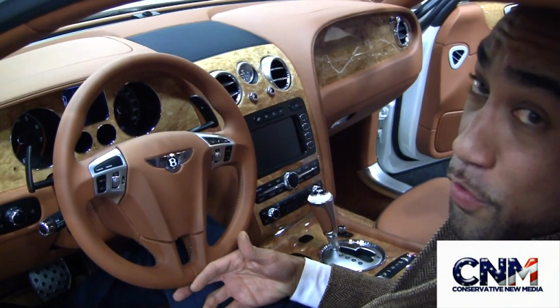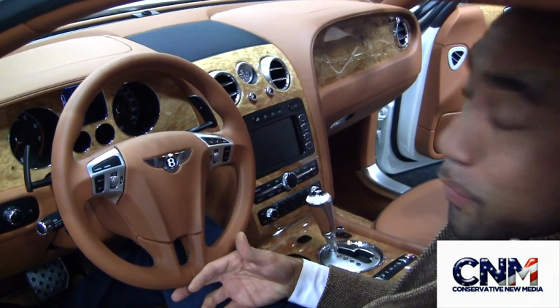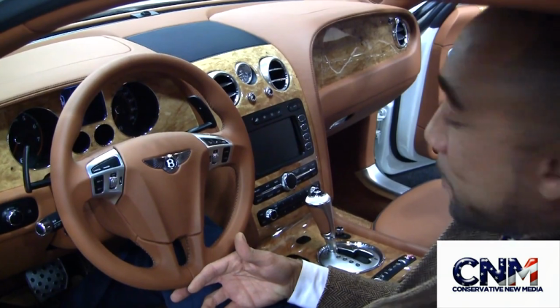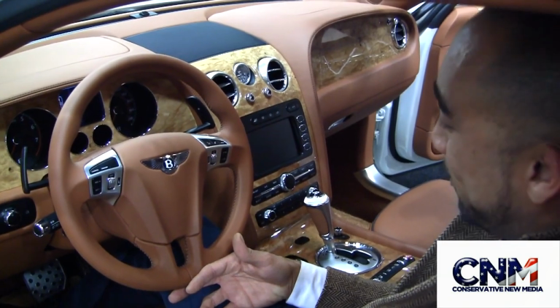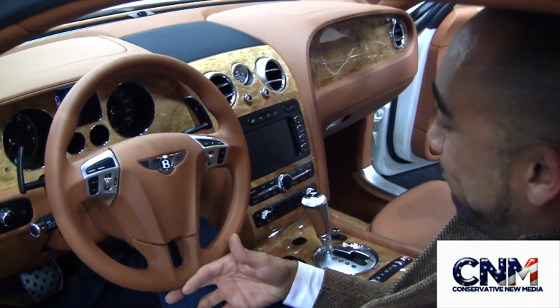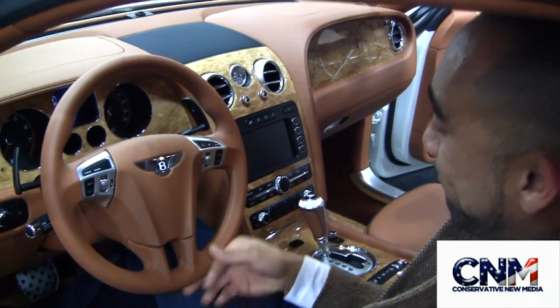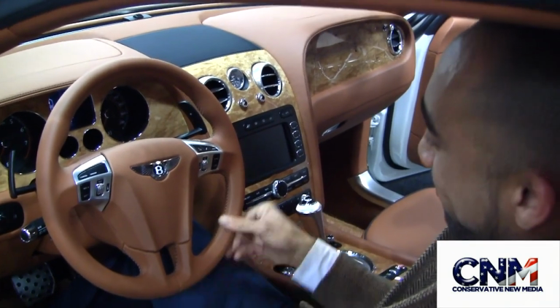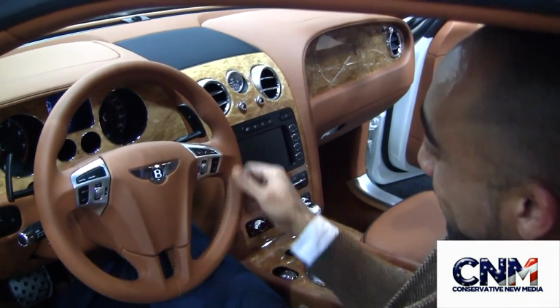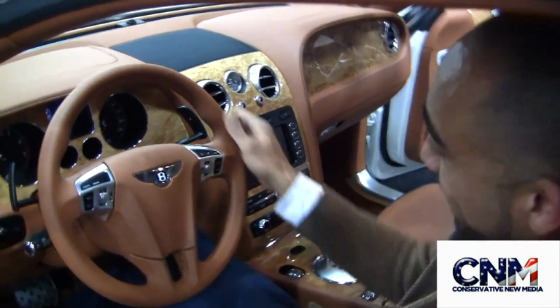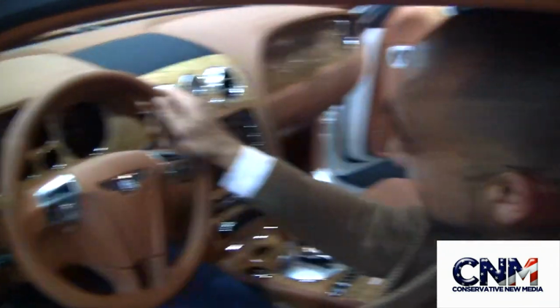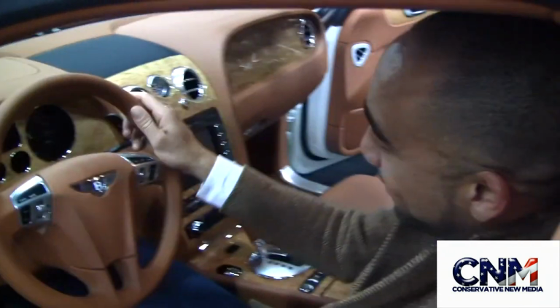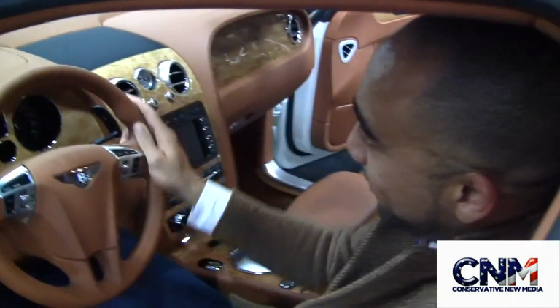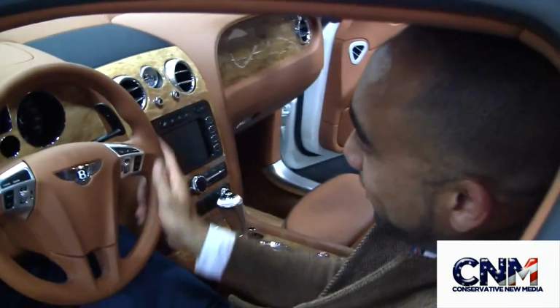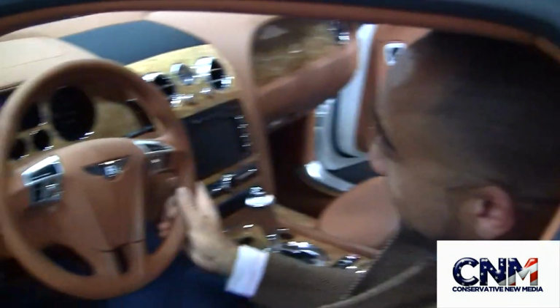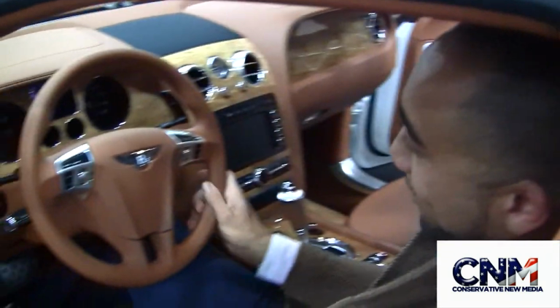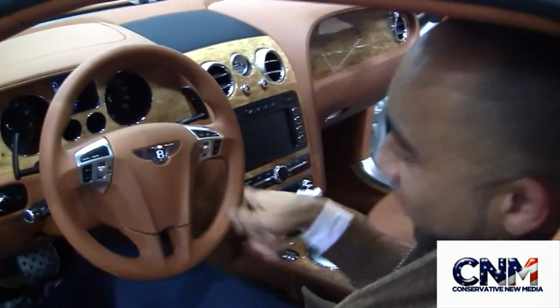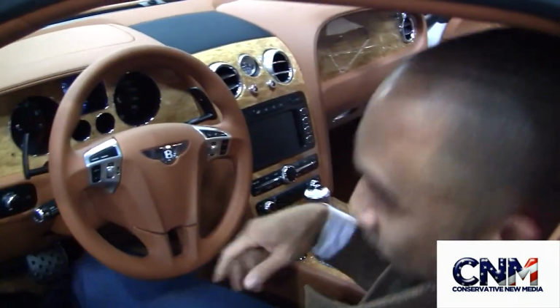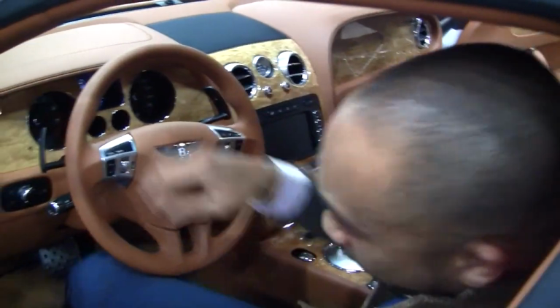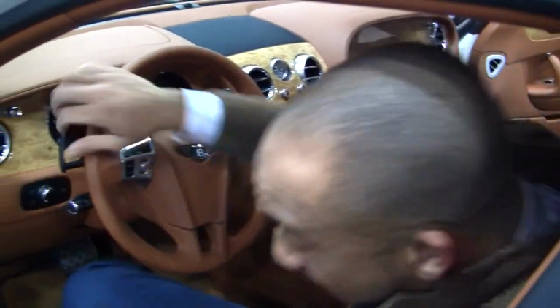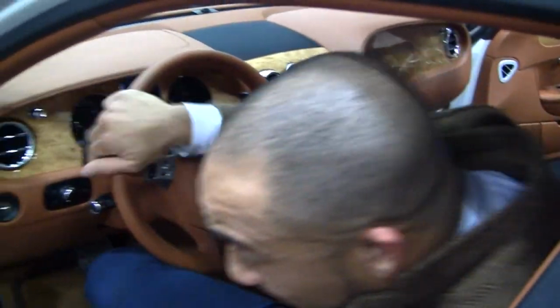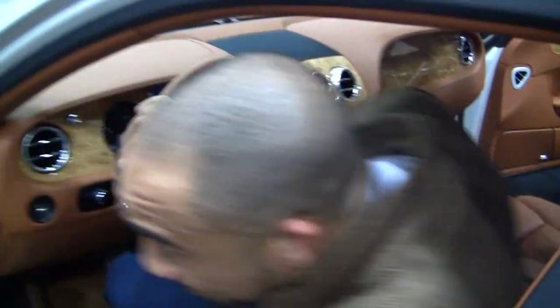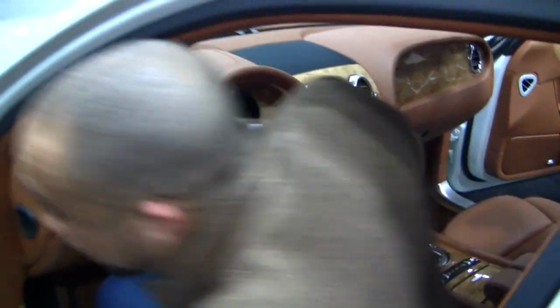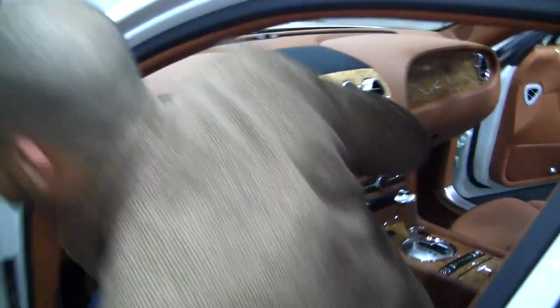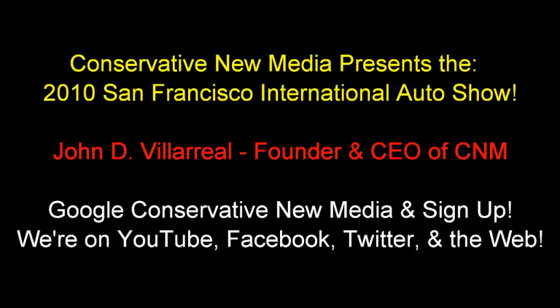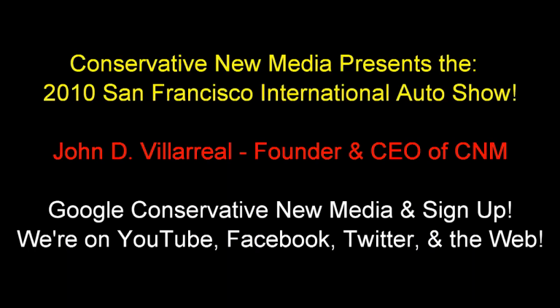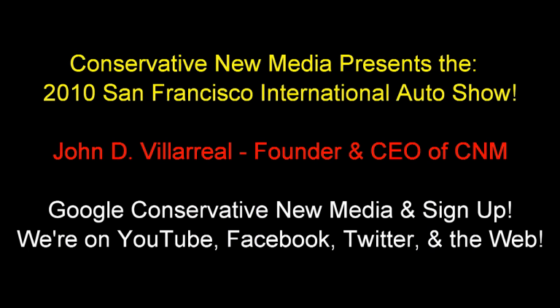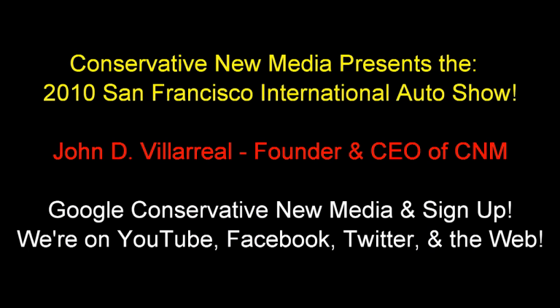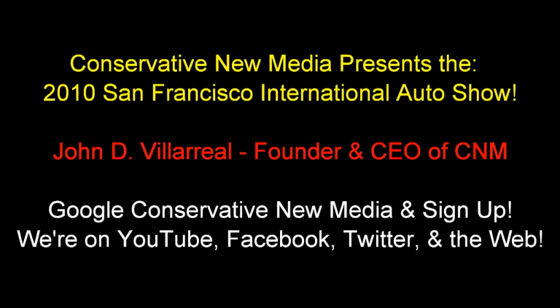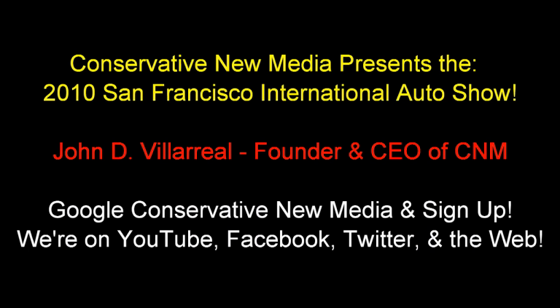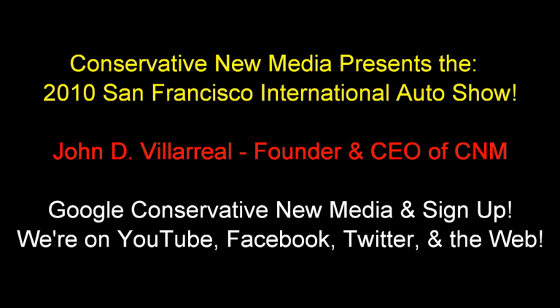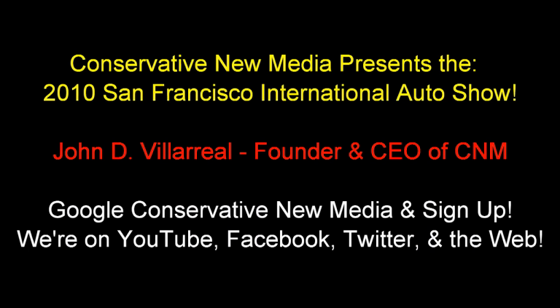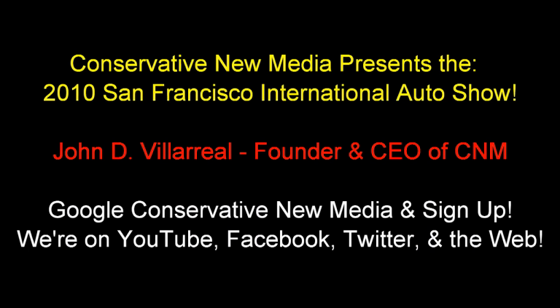That is fantastic. This is a beautiful car. Thank you so much for showing it to us. No problem. Thank you.